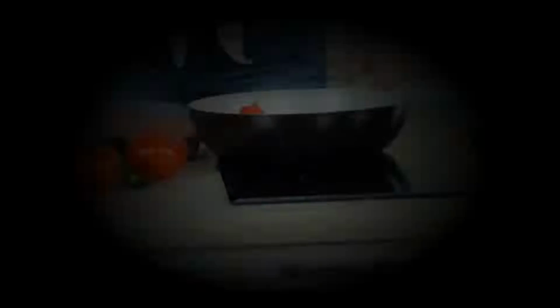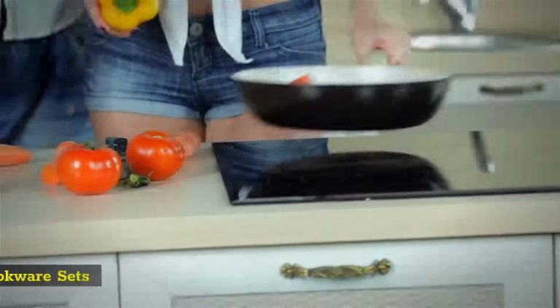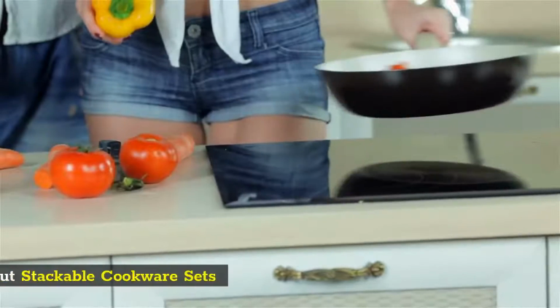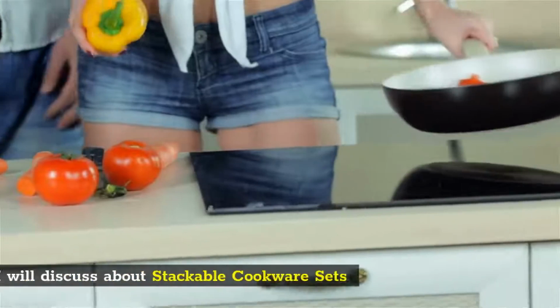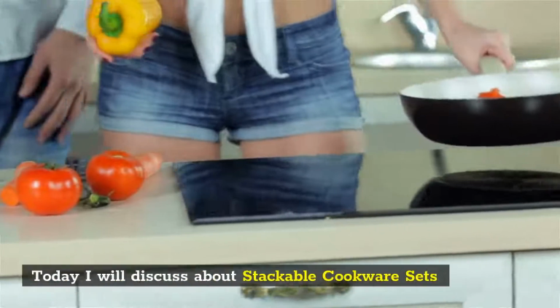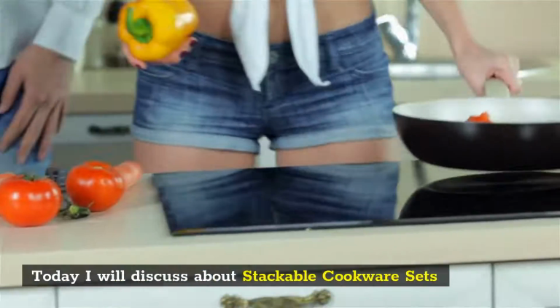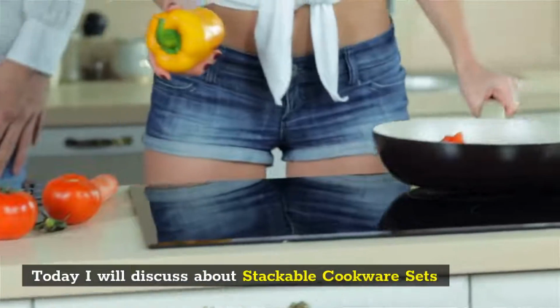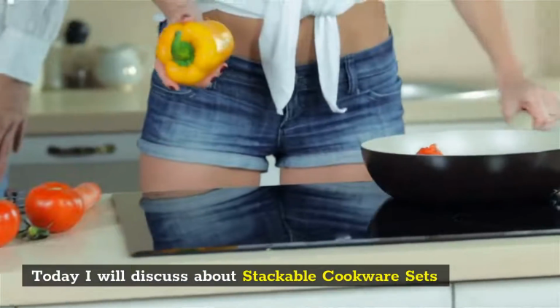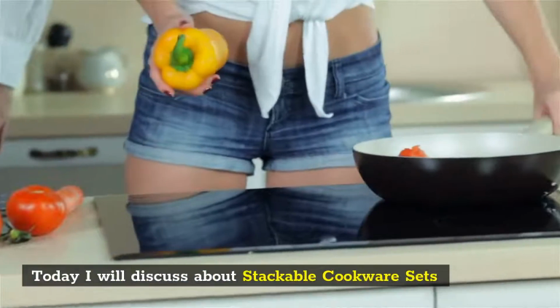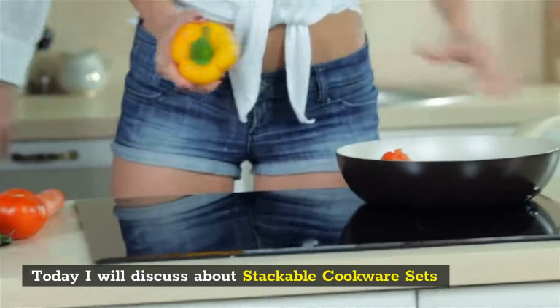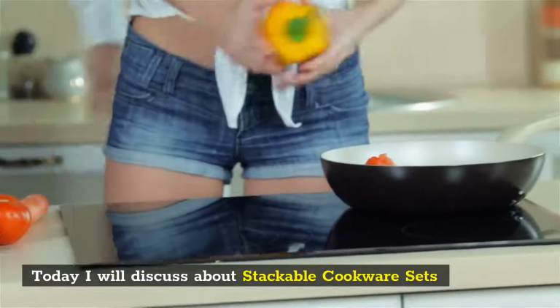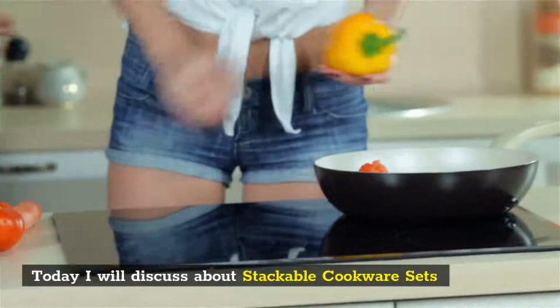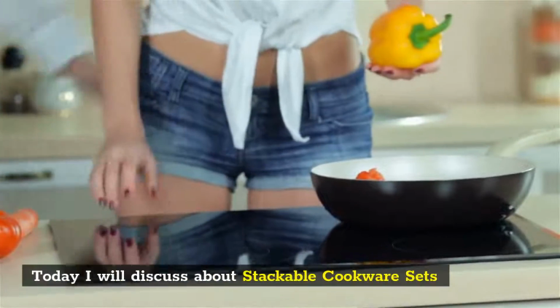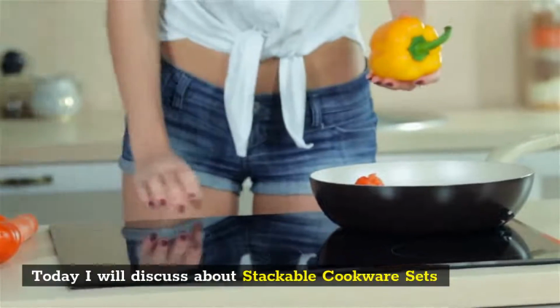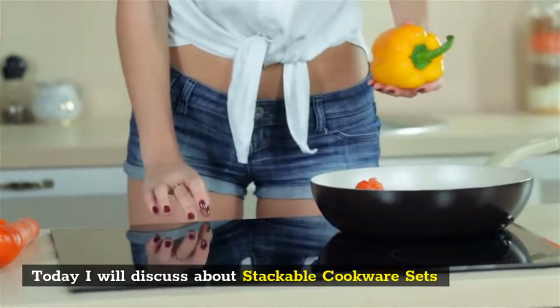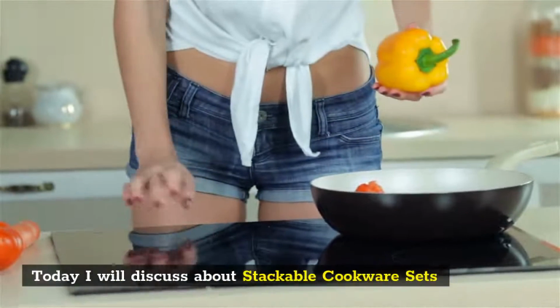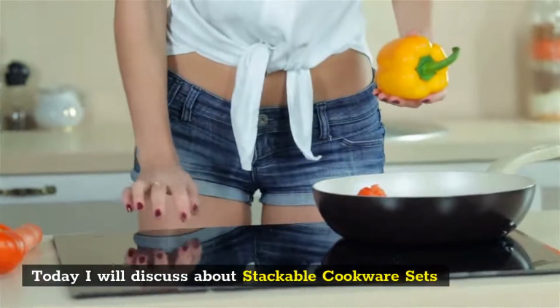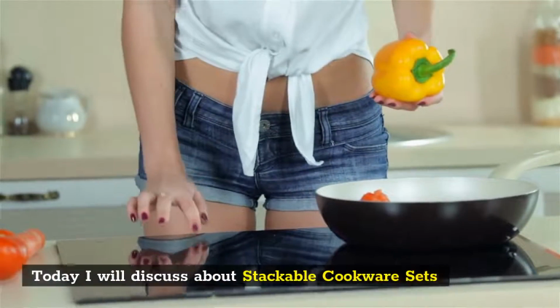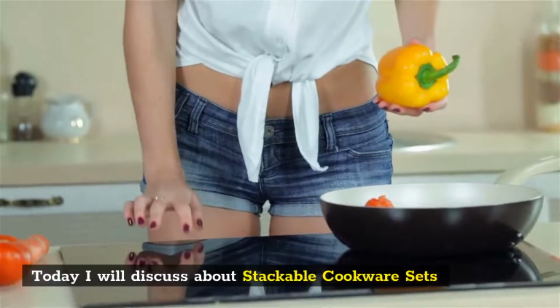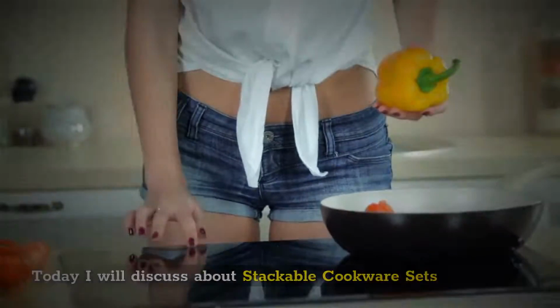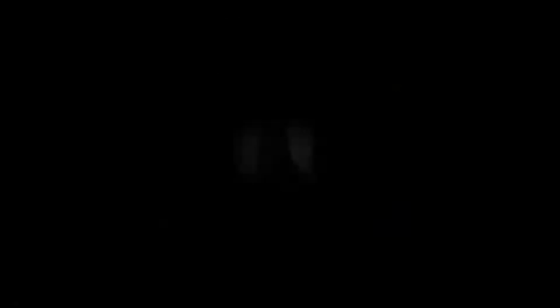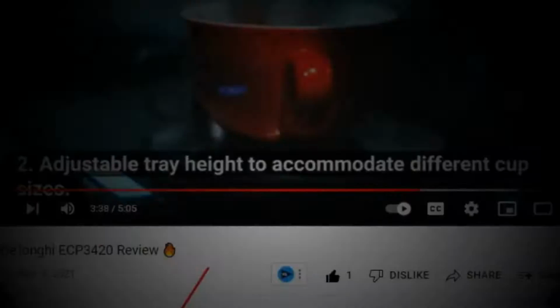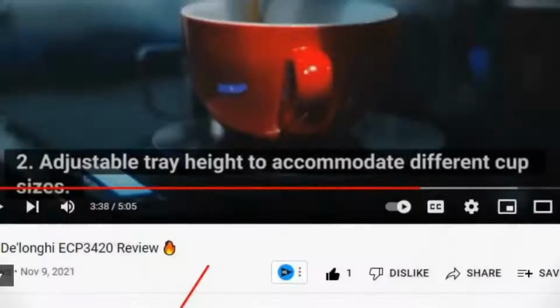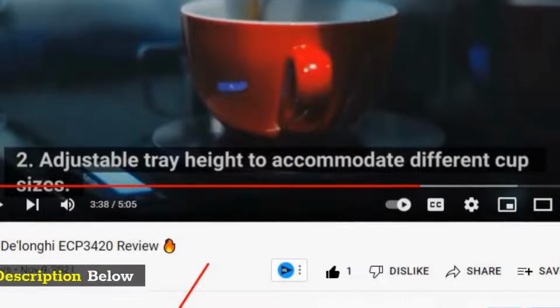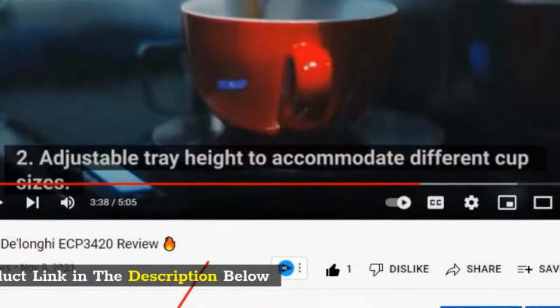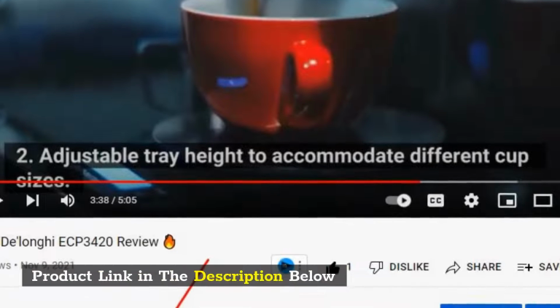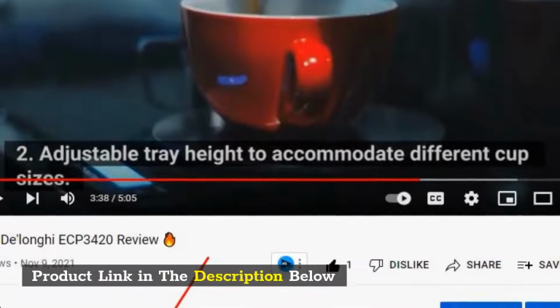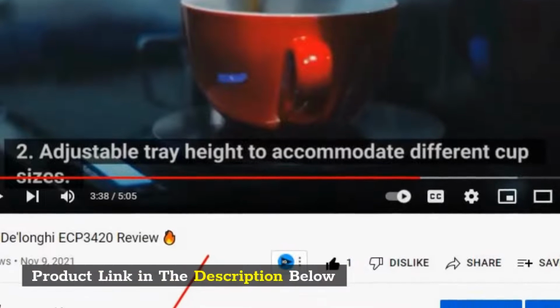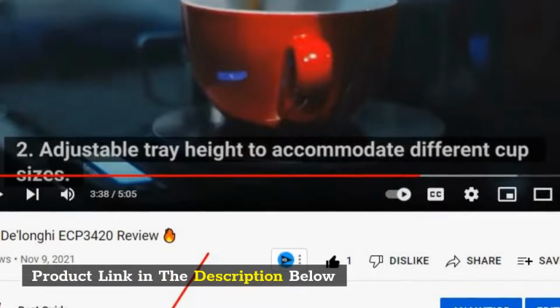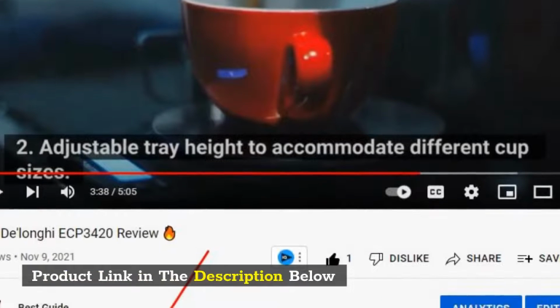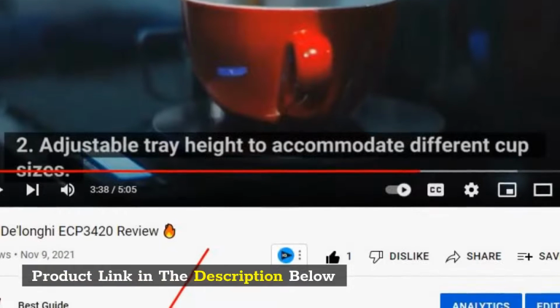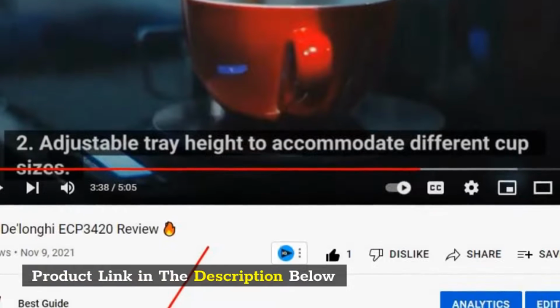Today I will discuss about stackable cookware sets. Product link in the description below.